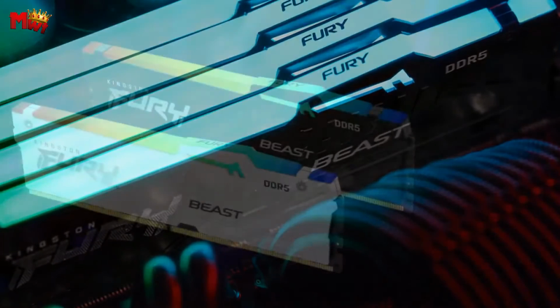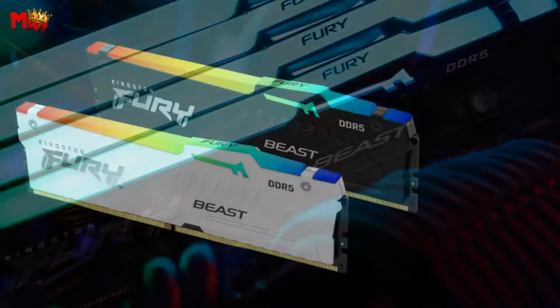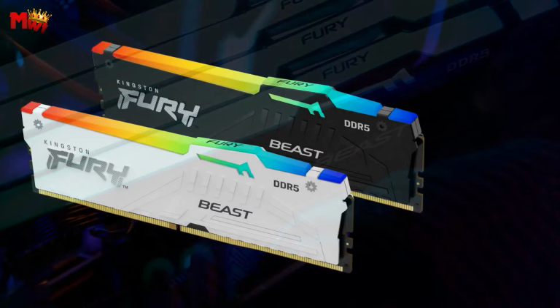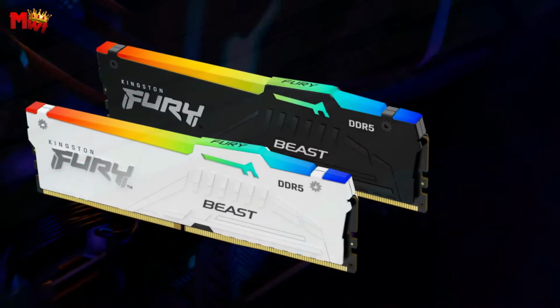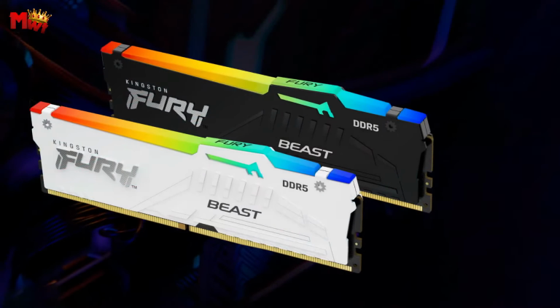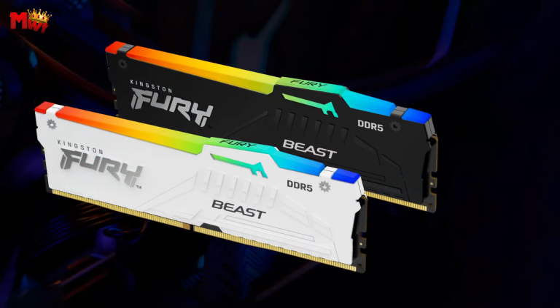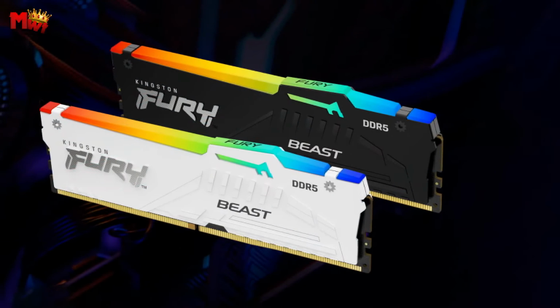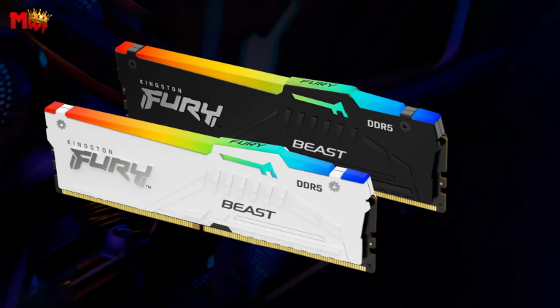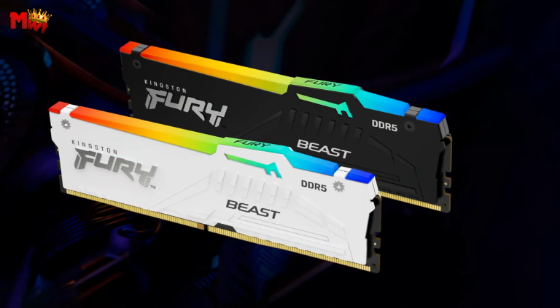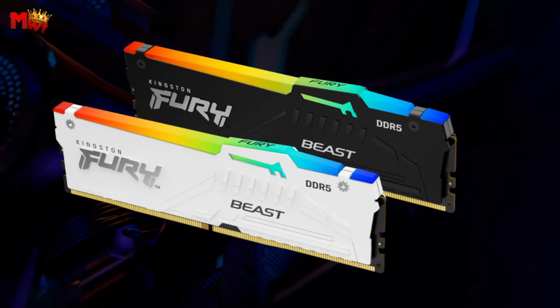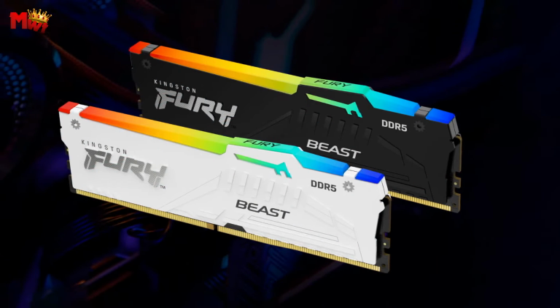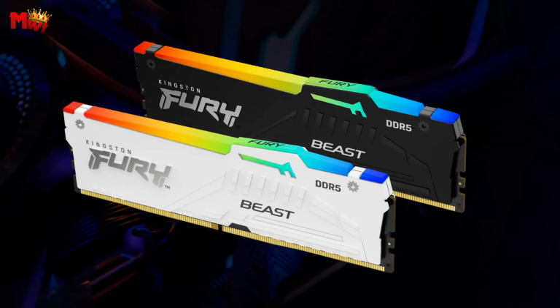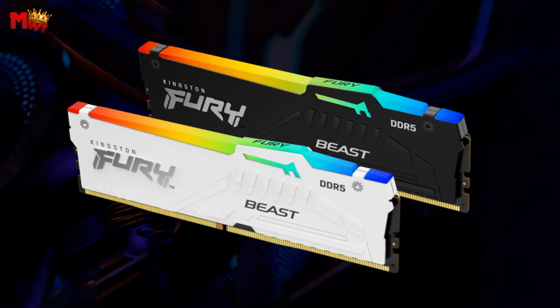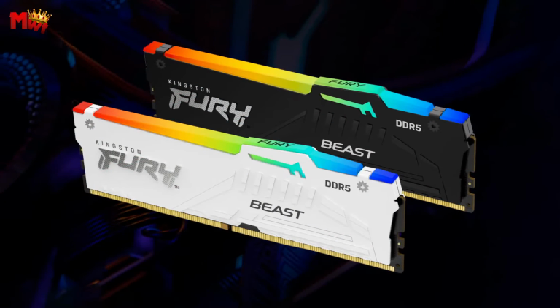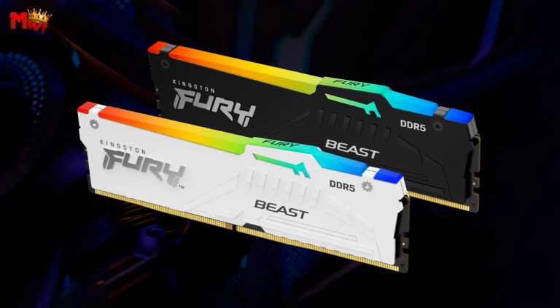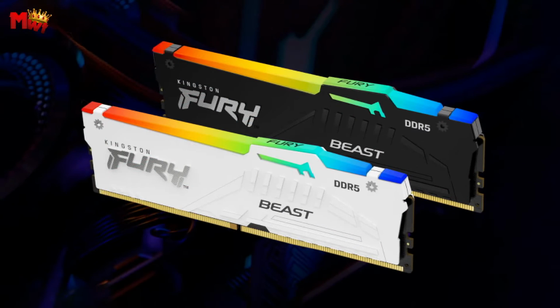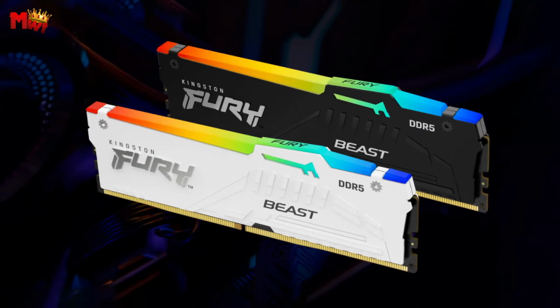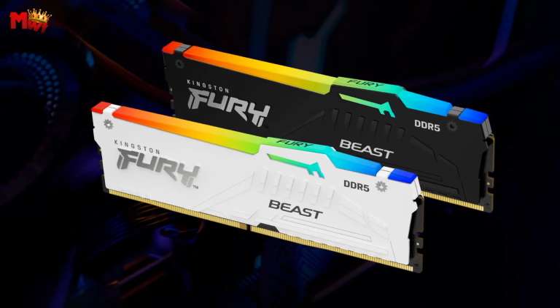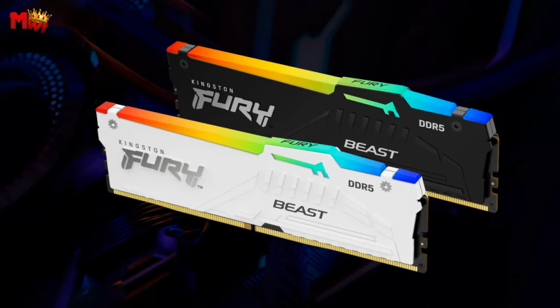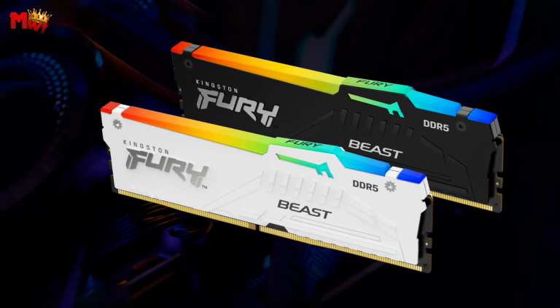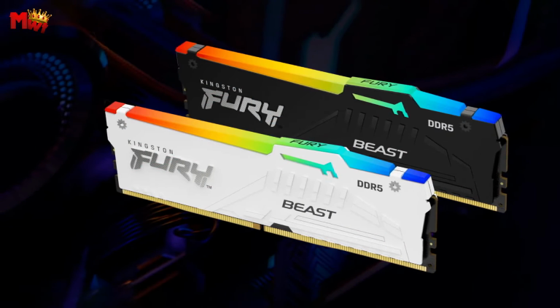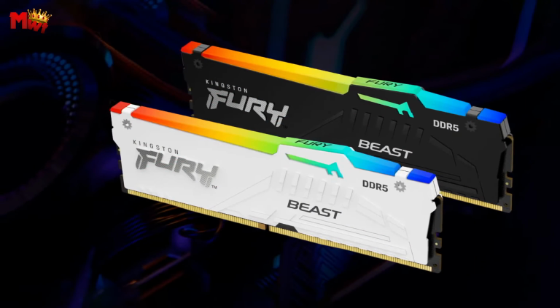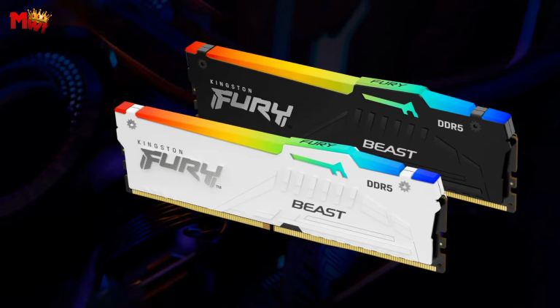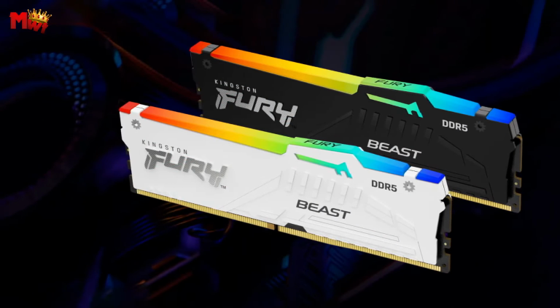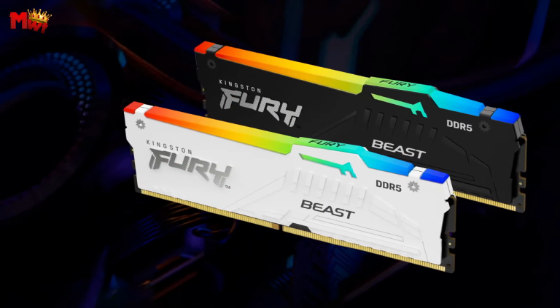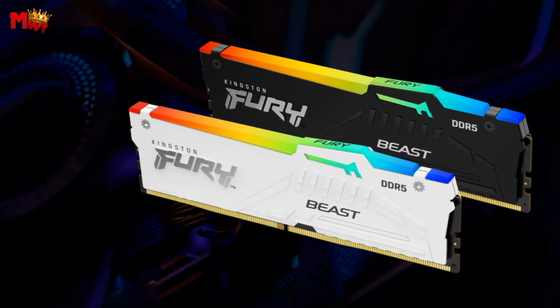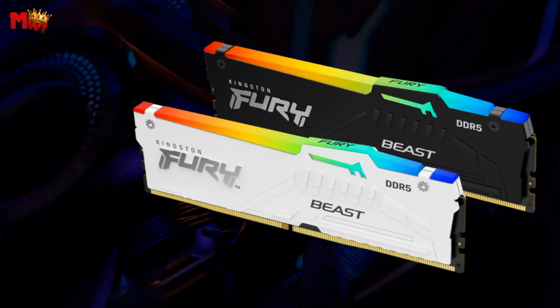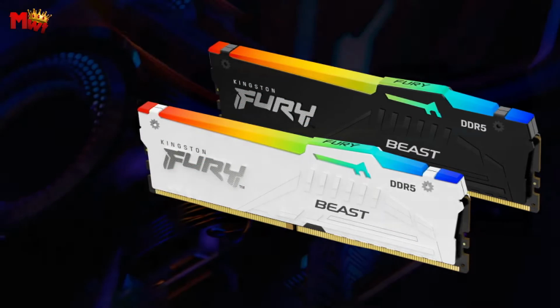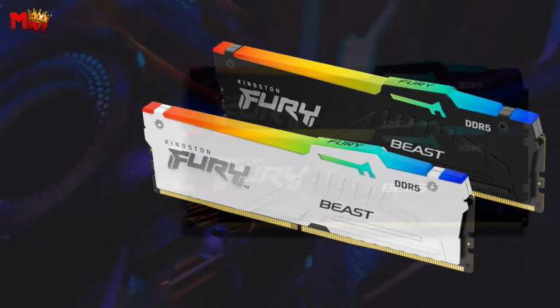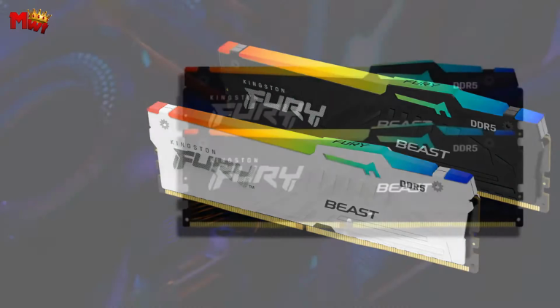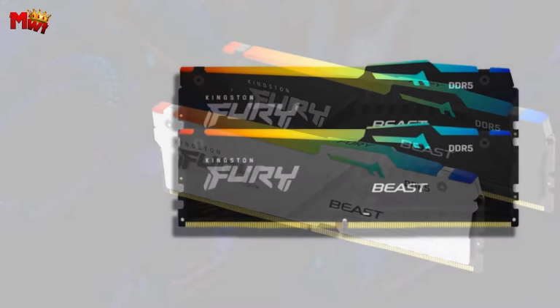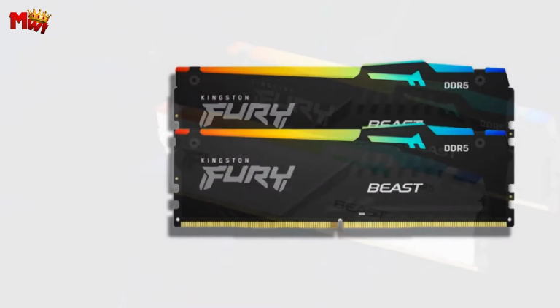On-die ECC helps maintain data integrity, delivering ultimate performance even when you're pushing the limits.